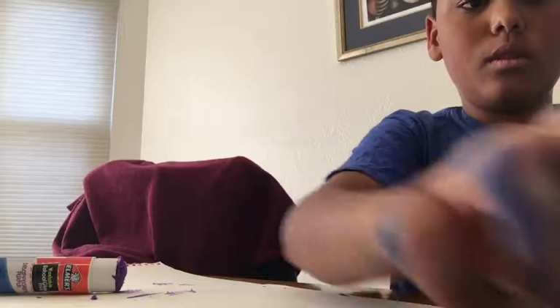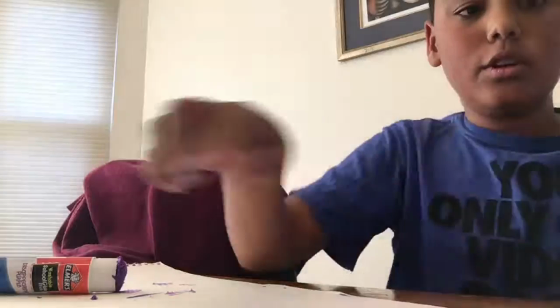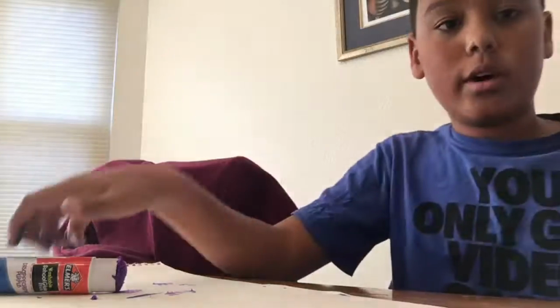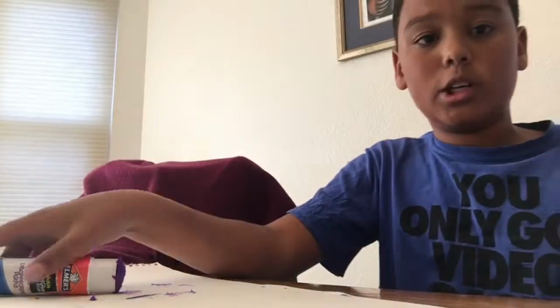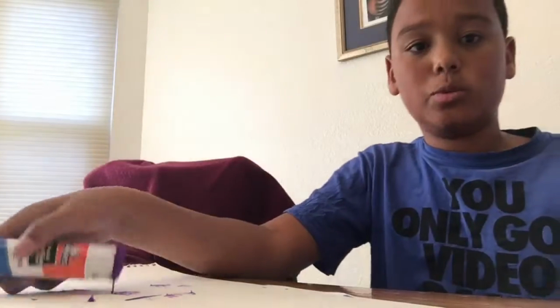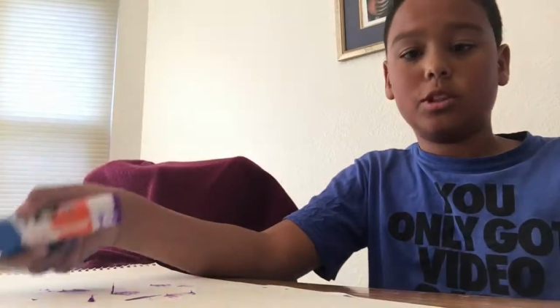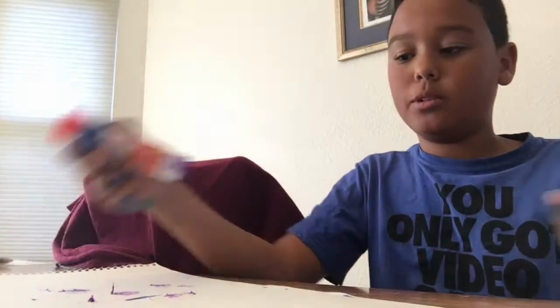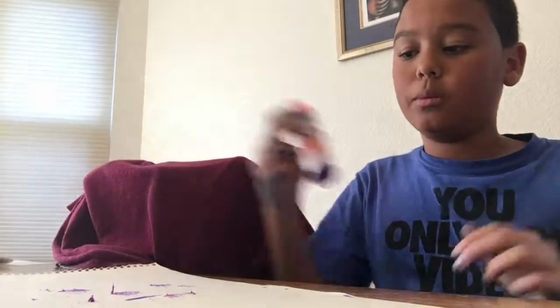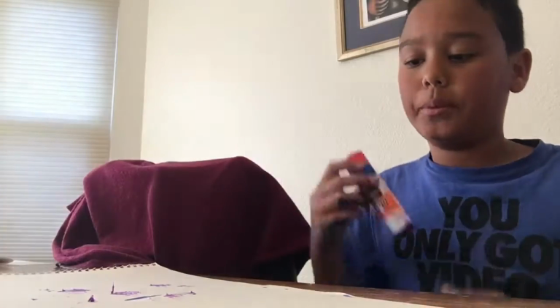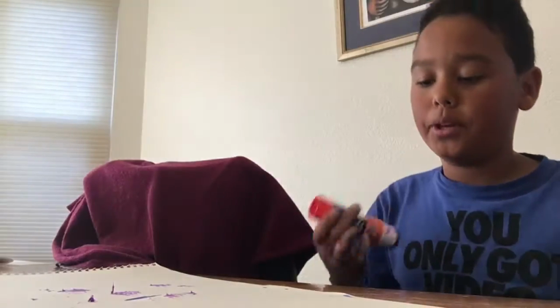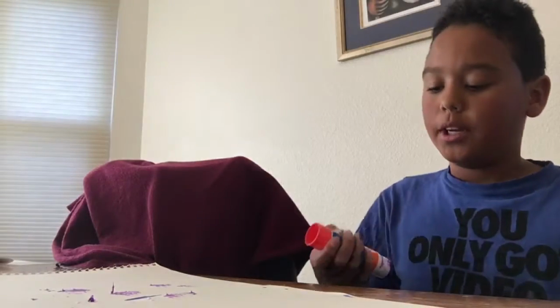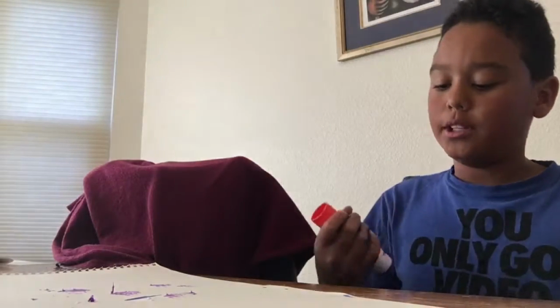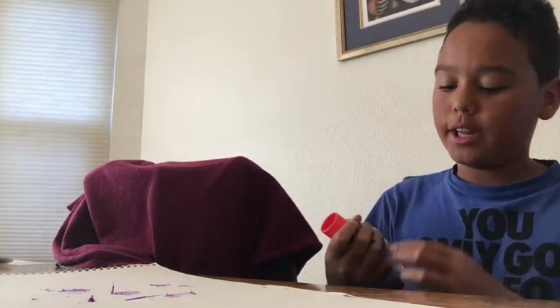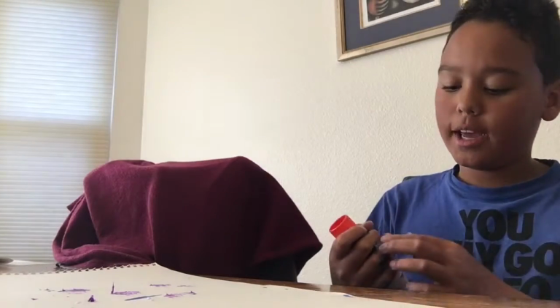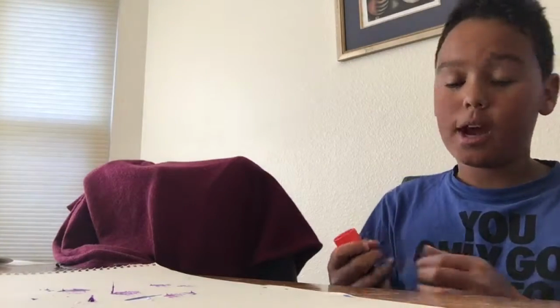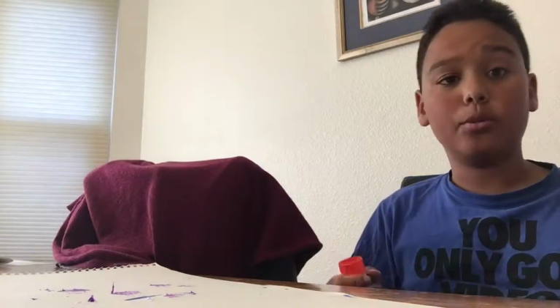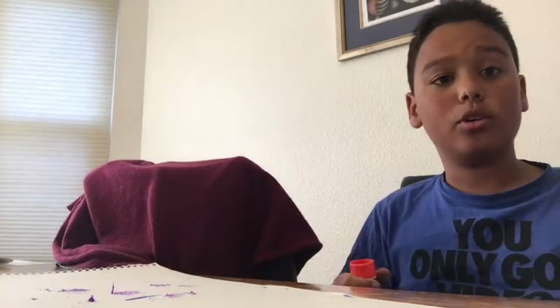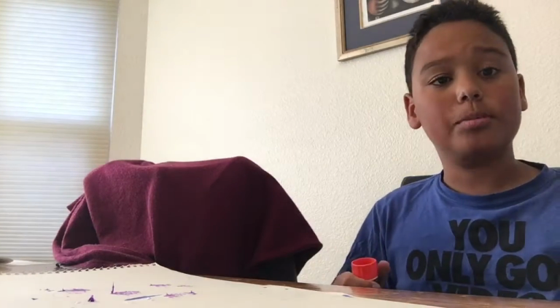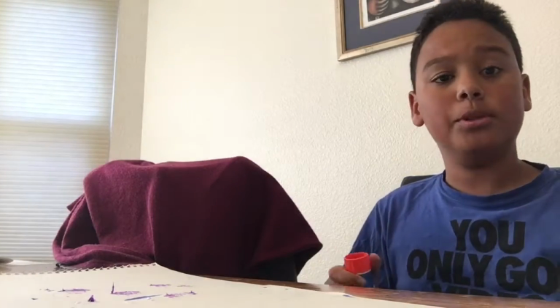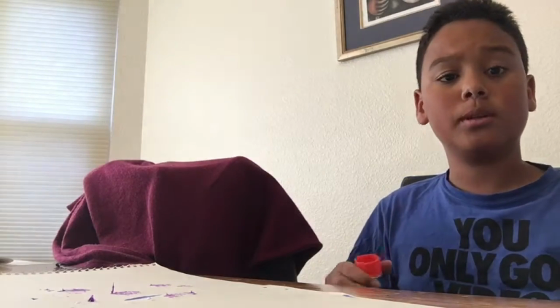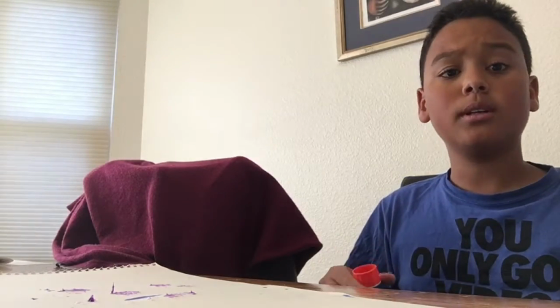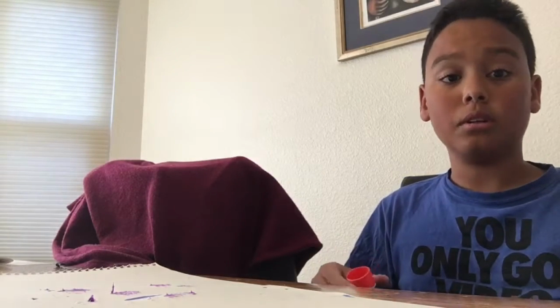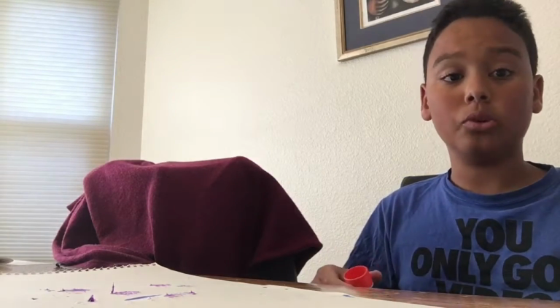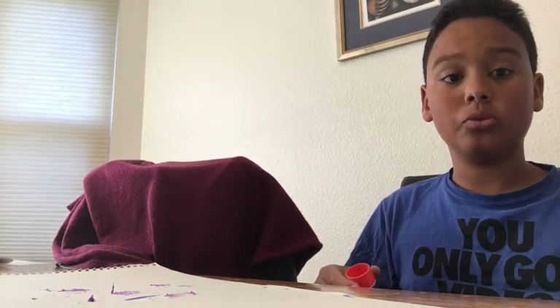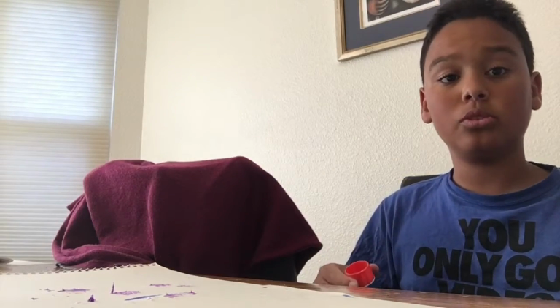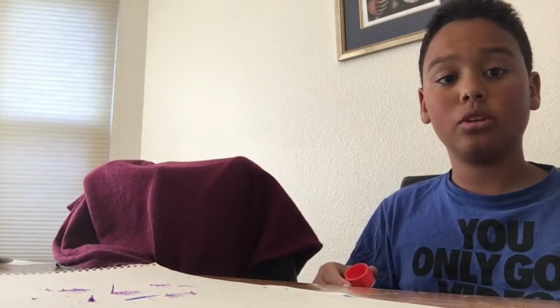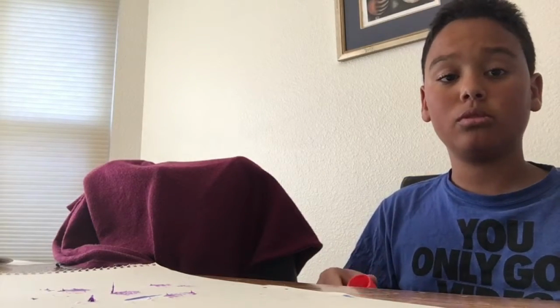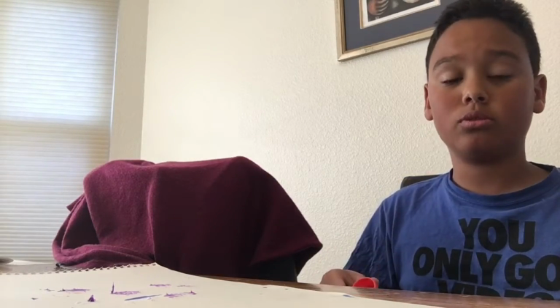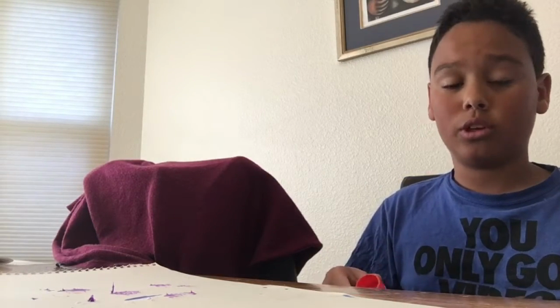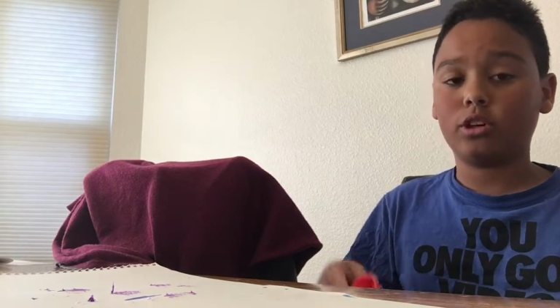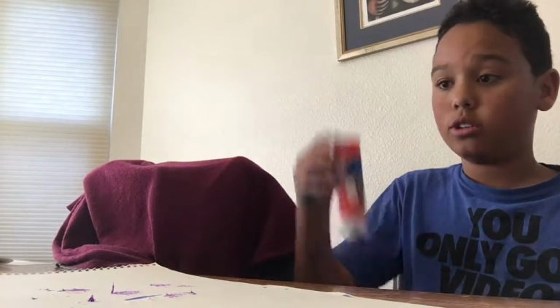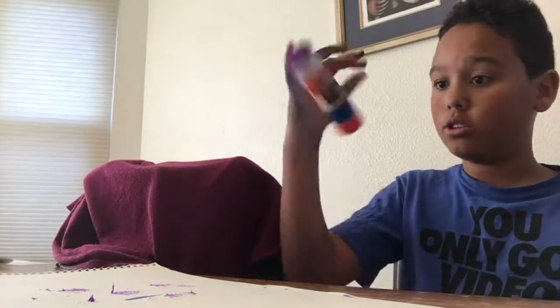Yo guys, what's up? DoubleUp here. Today I'm going to be doing glue stick trick shots.